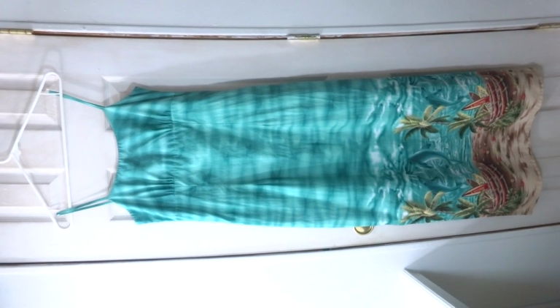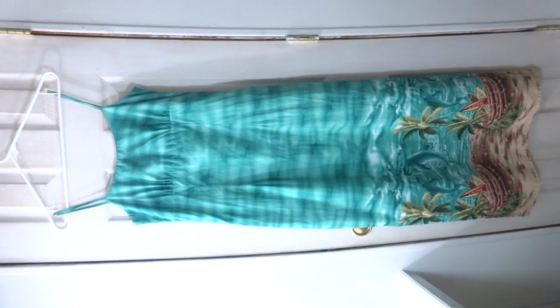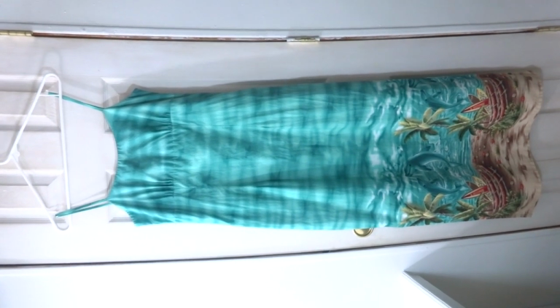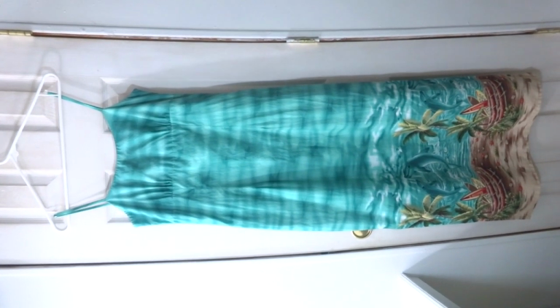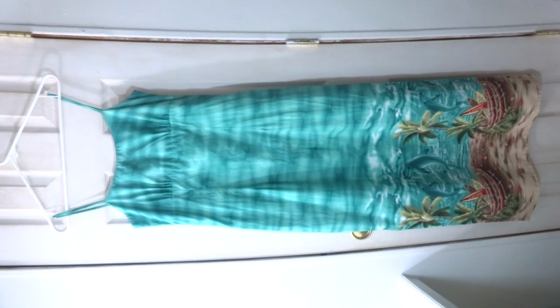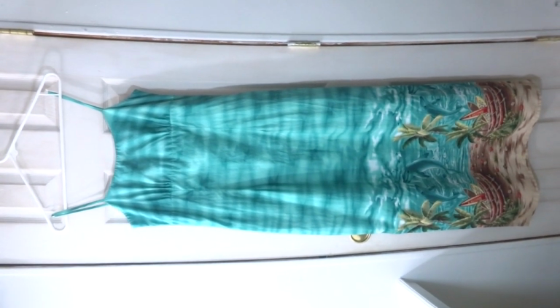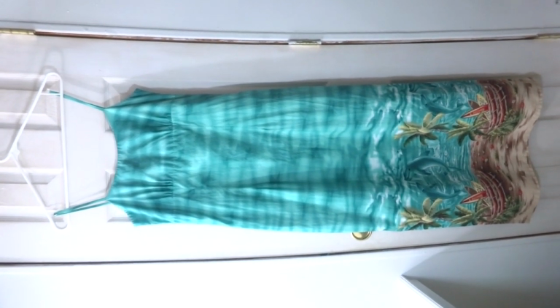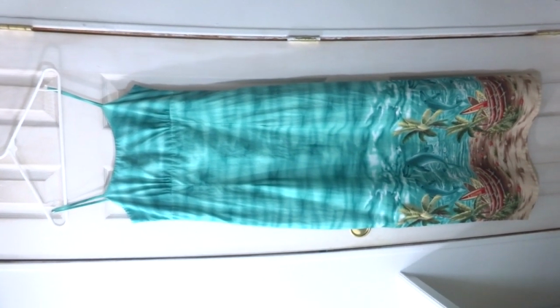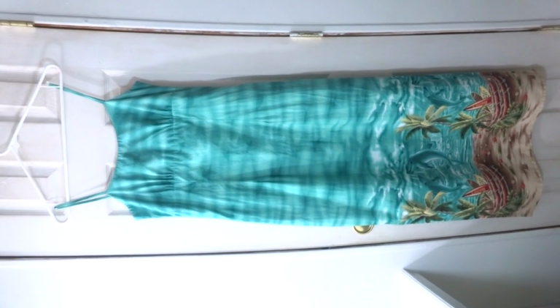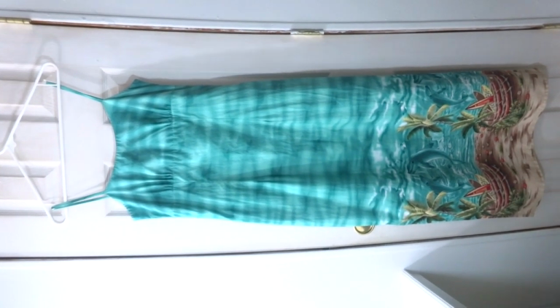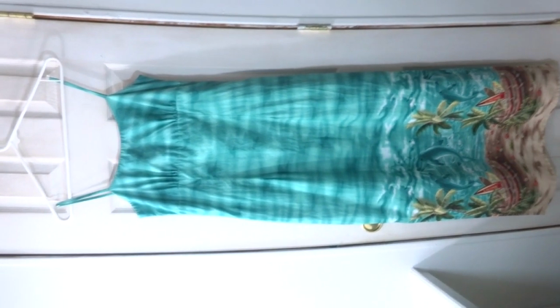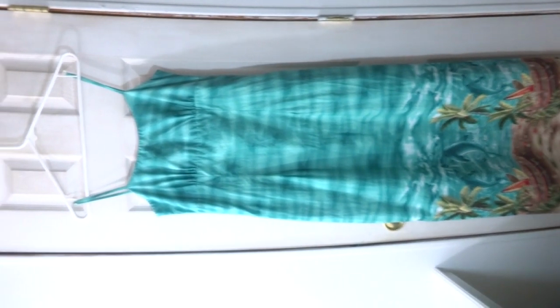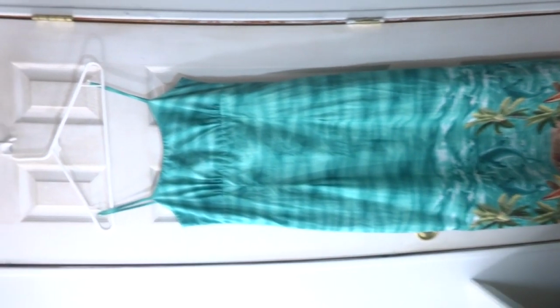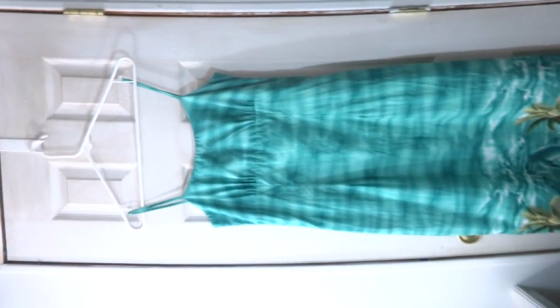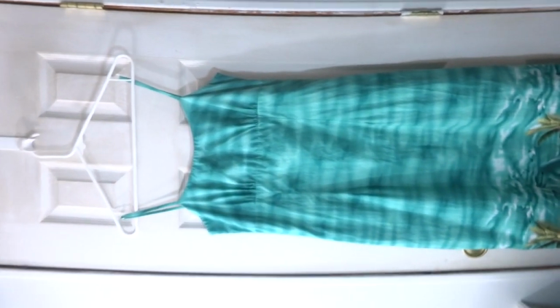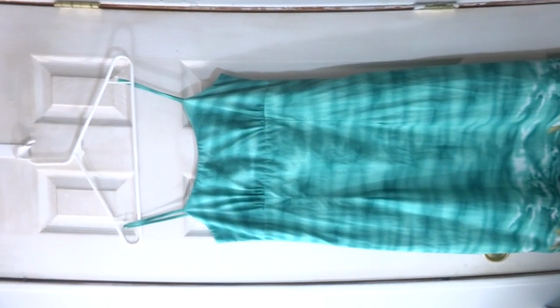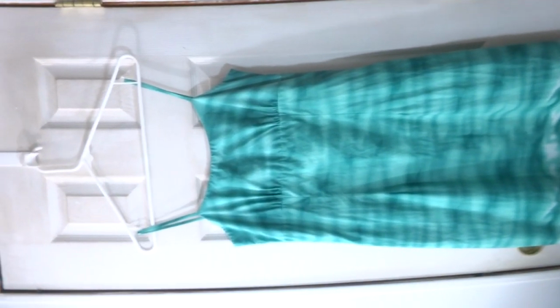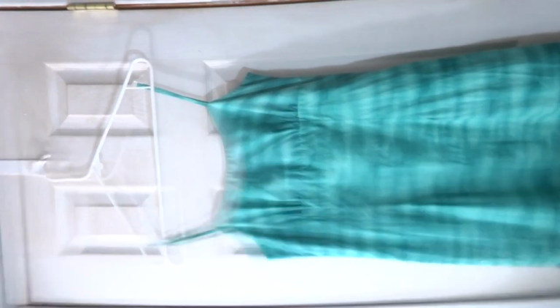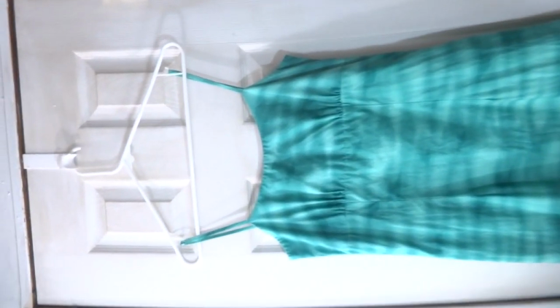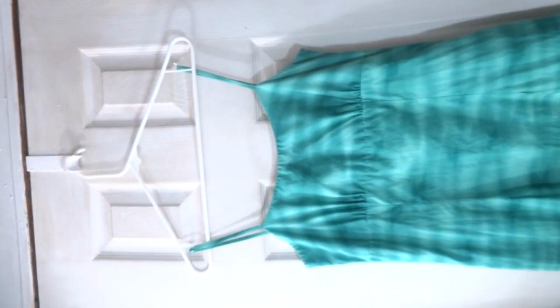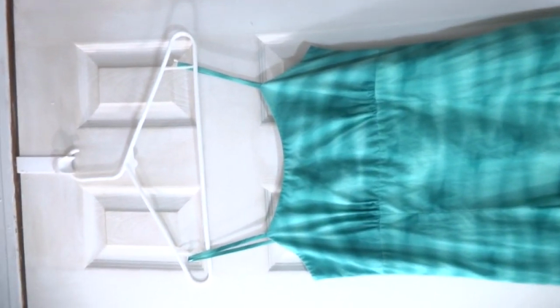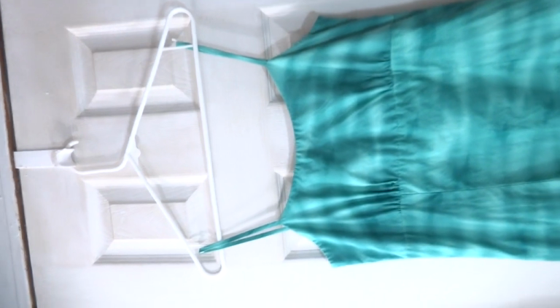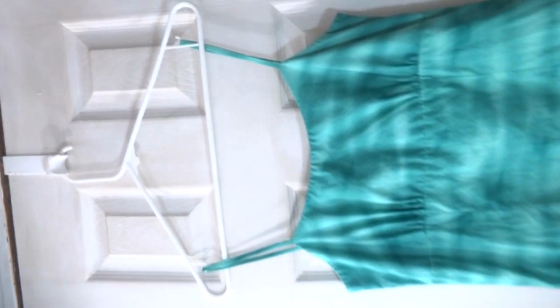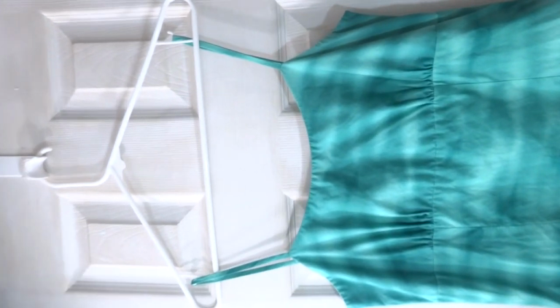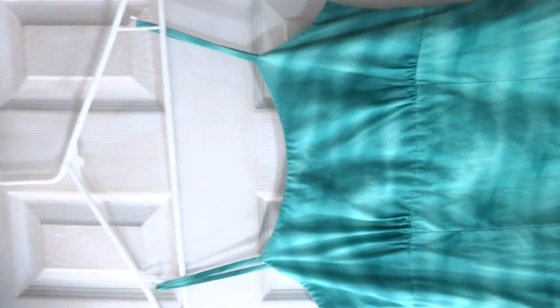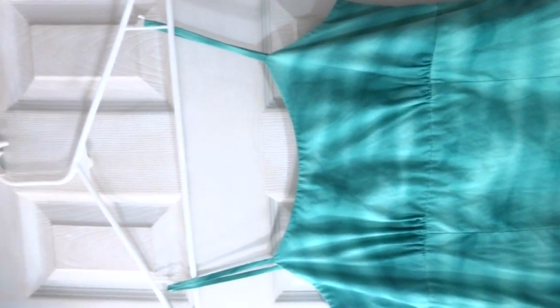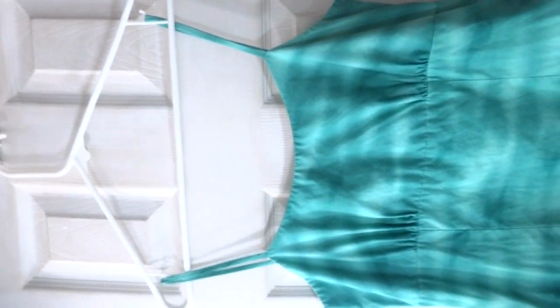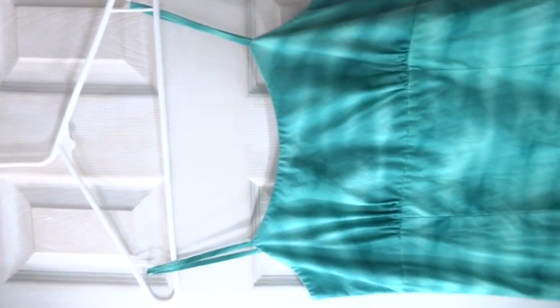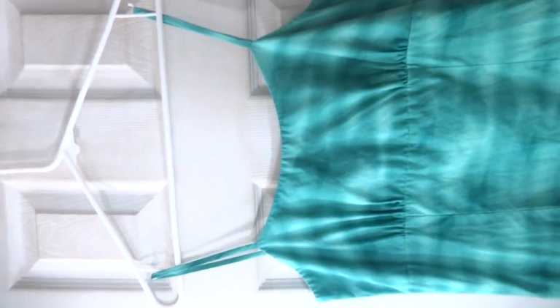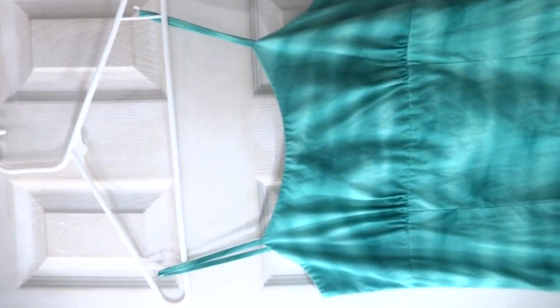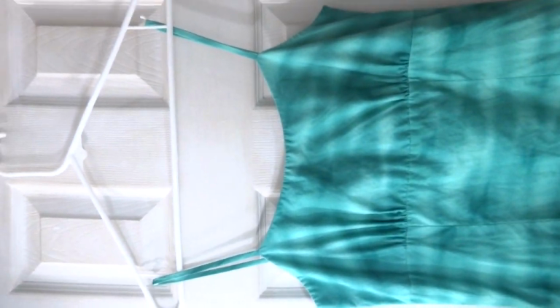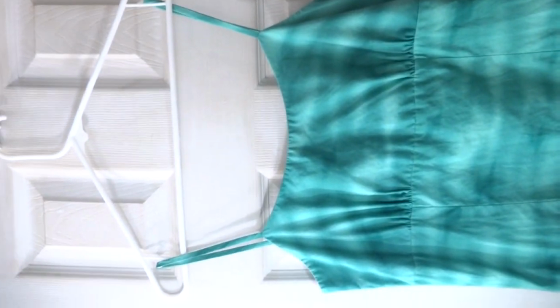Here's a dress made in Hawaii. It's by Jade Fashions. See the spaghetti straps there?